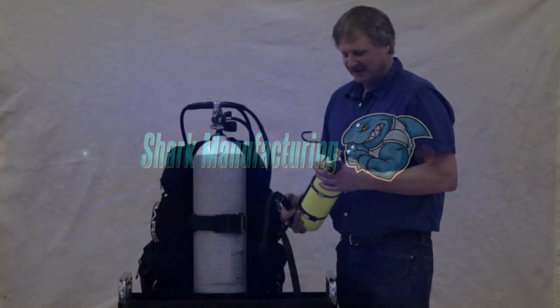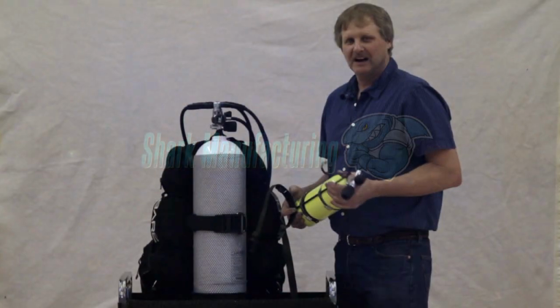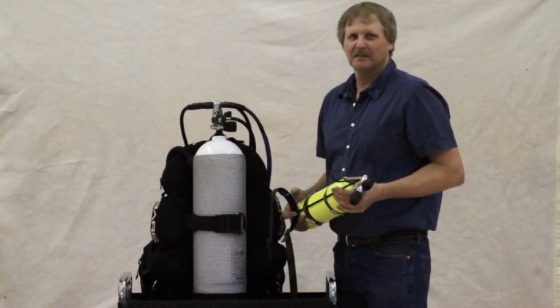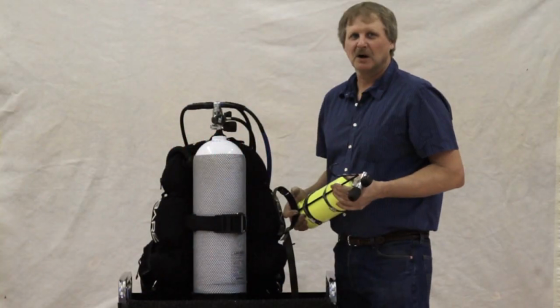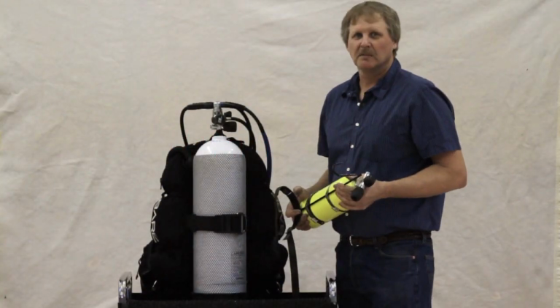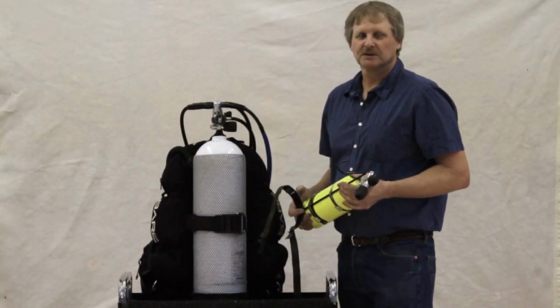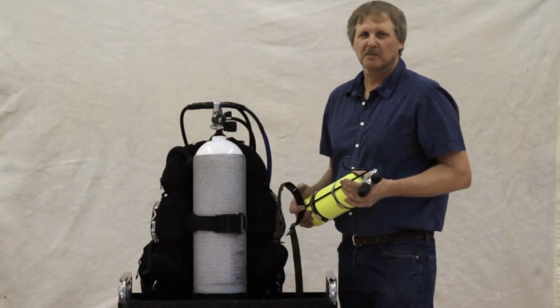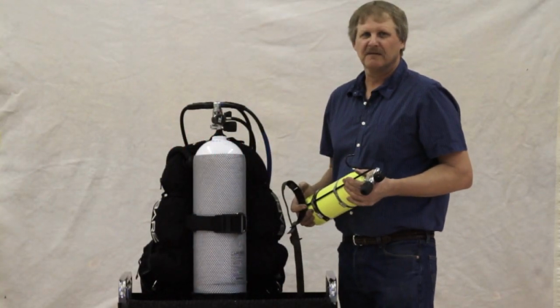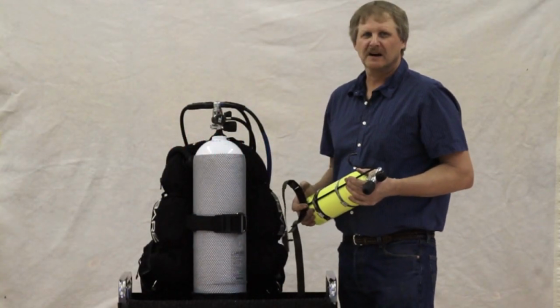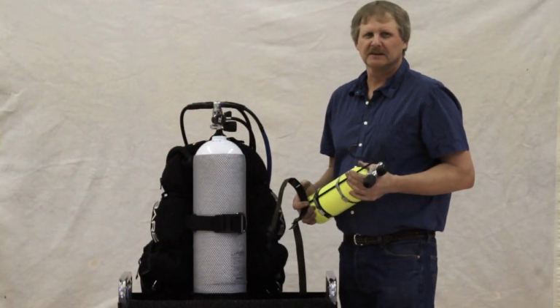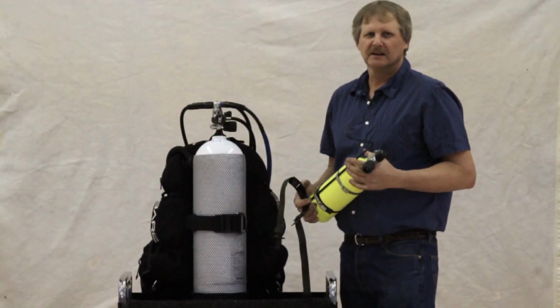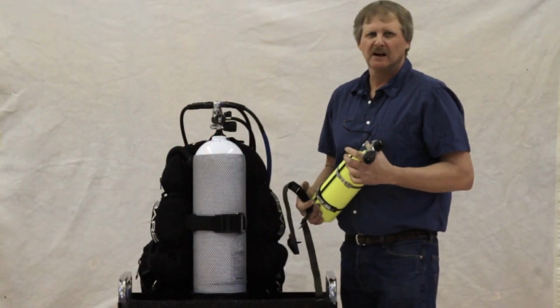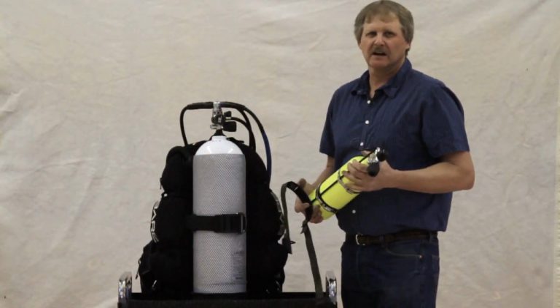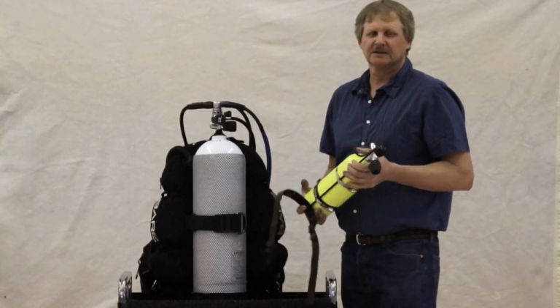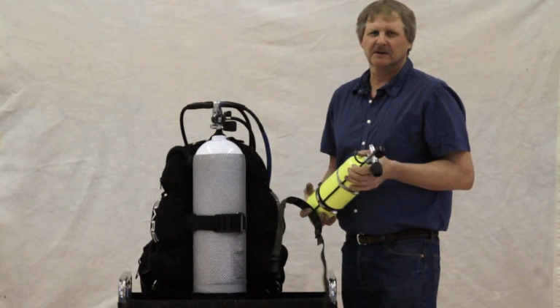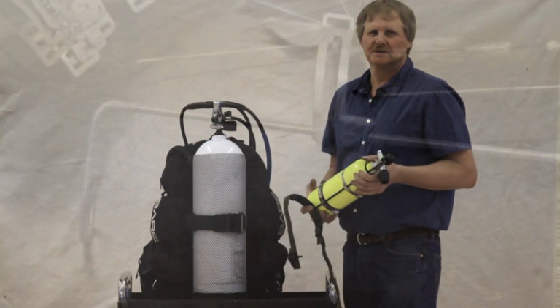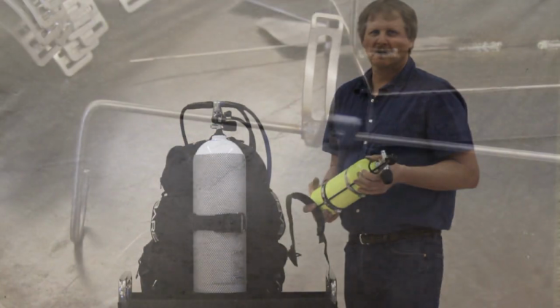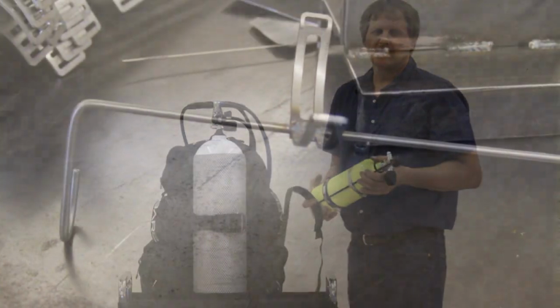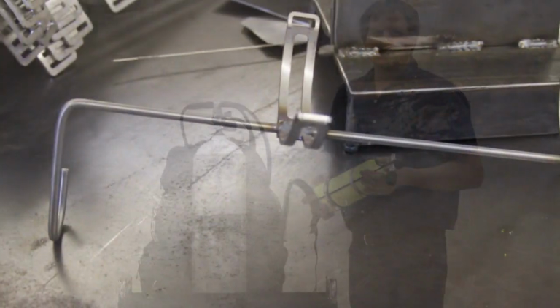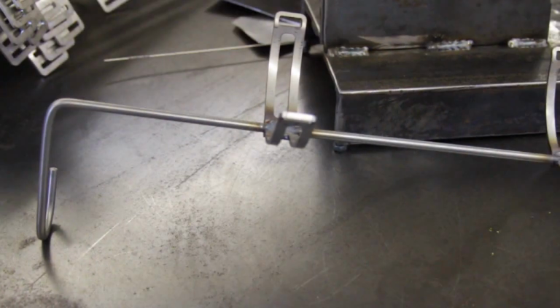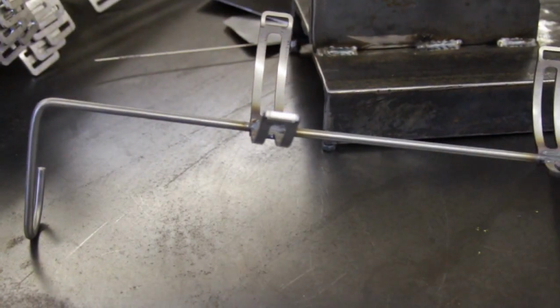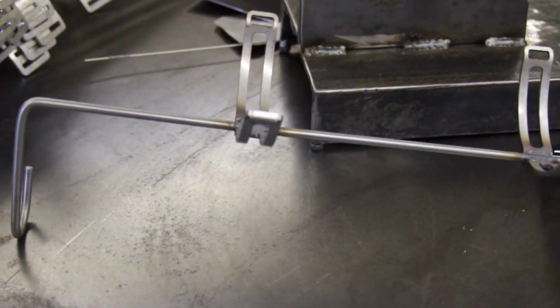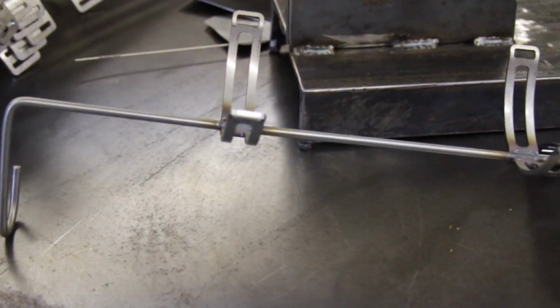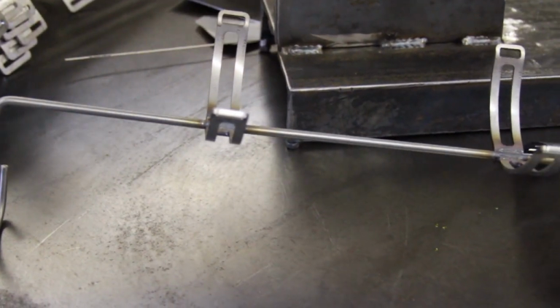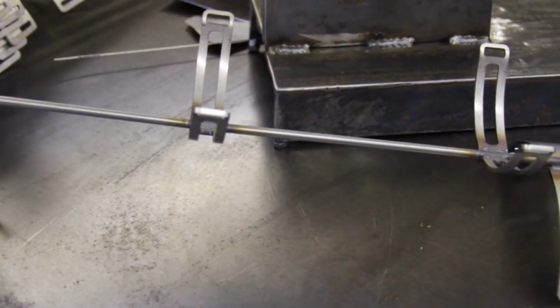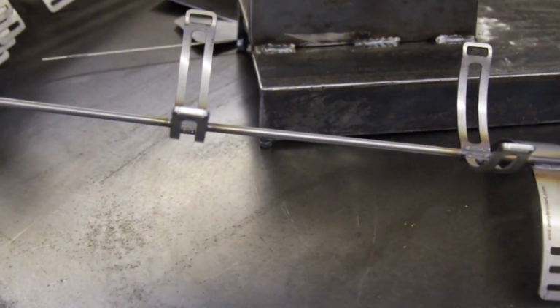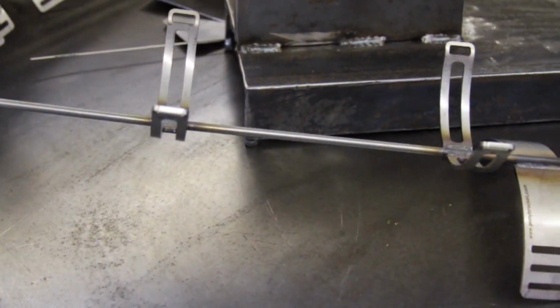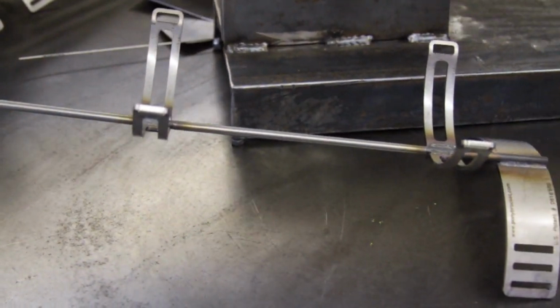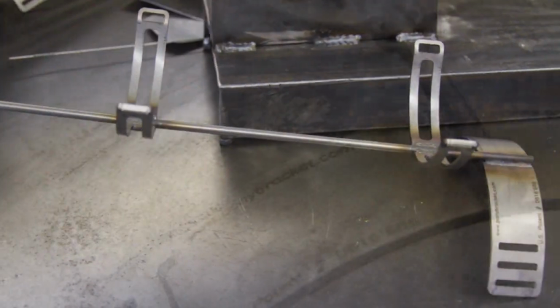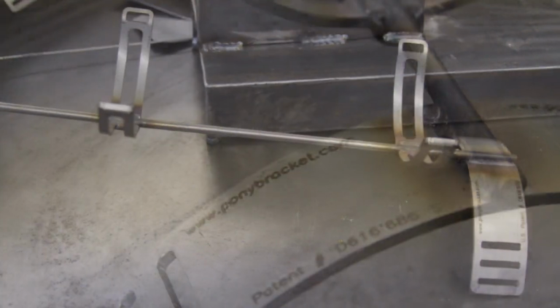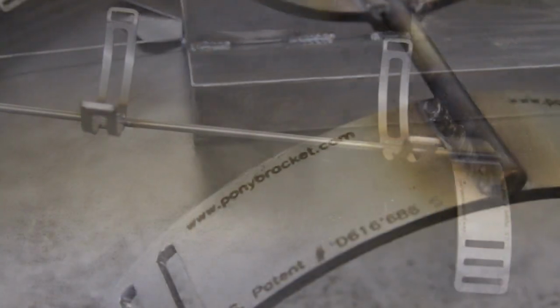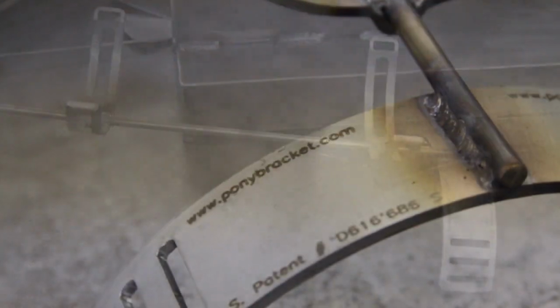Hi, I'm Tom. I'm Shark Manufacturing. I'd like to show you the Shark Pony Tank Bracket. It's so unique it holds a U.S. patent.